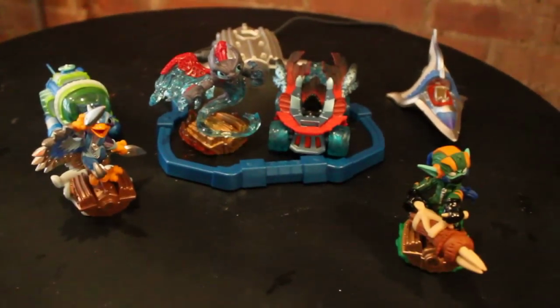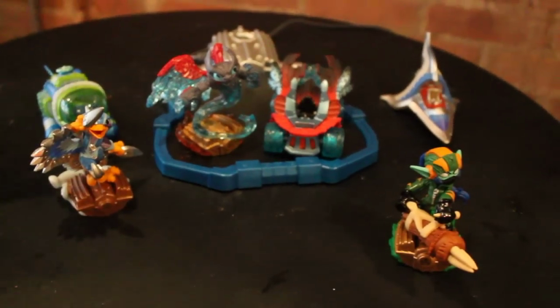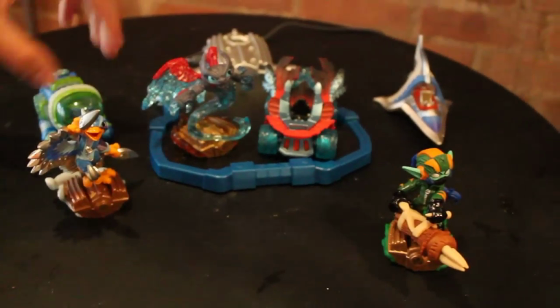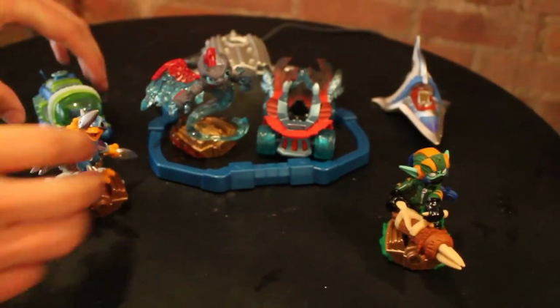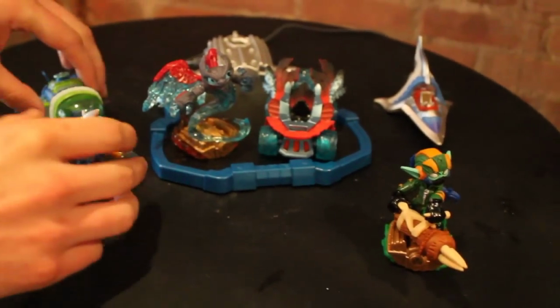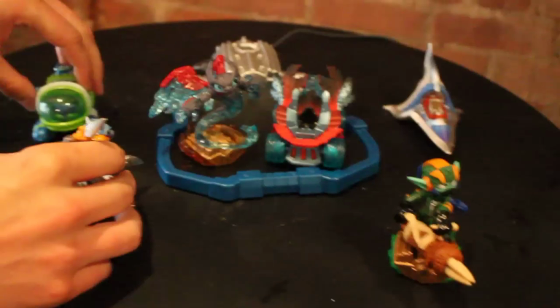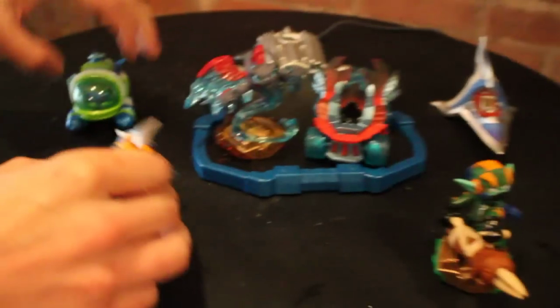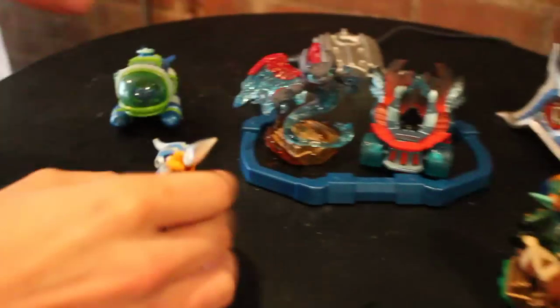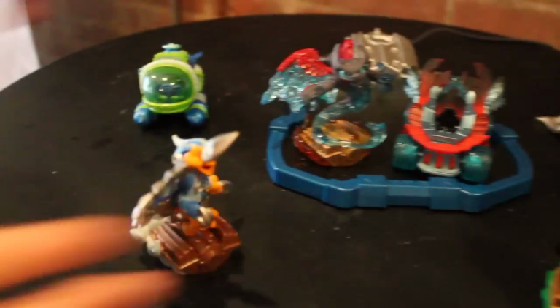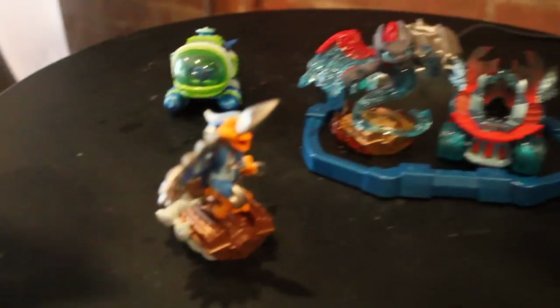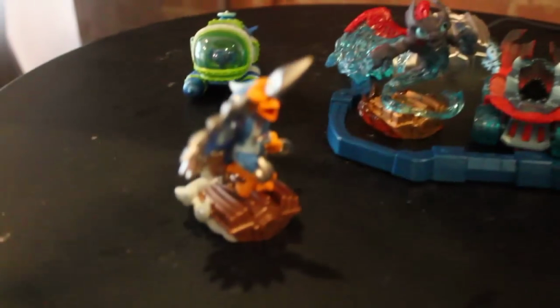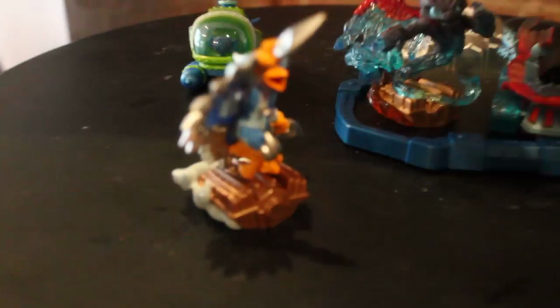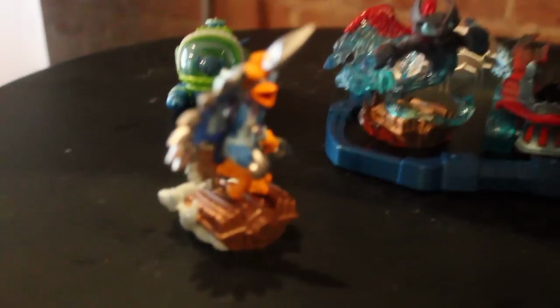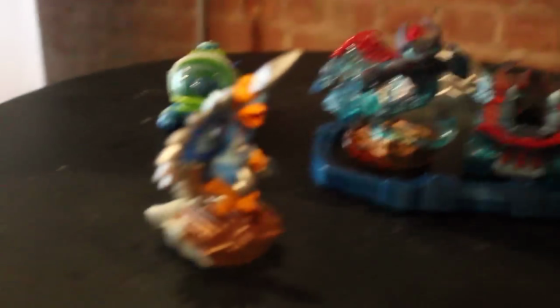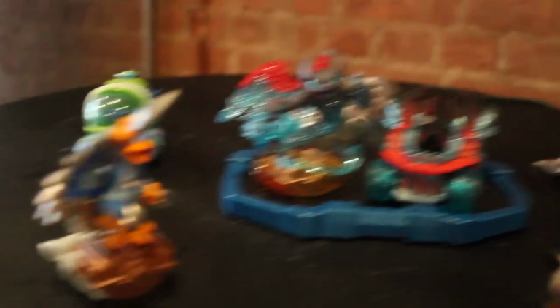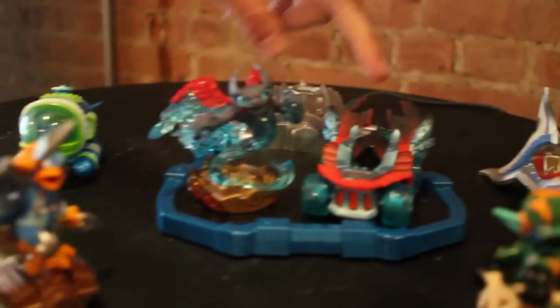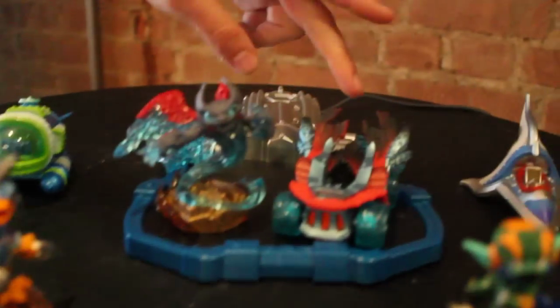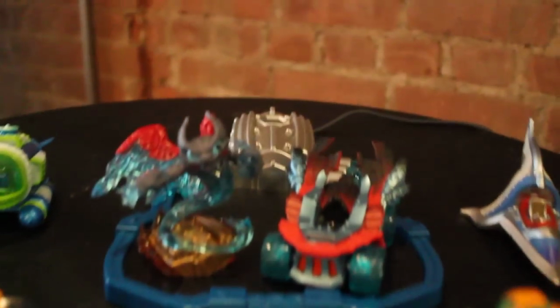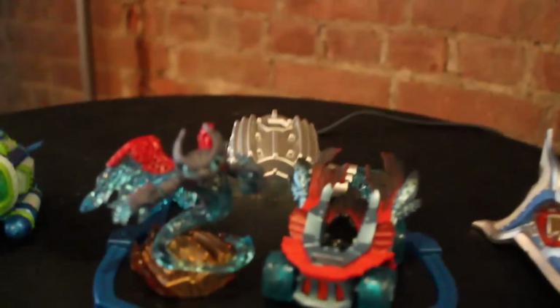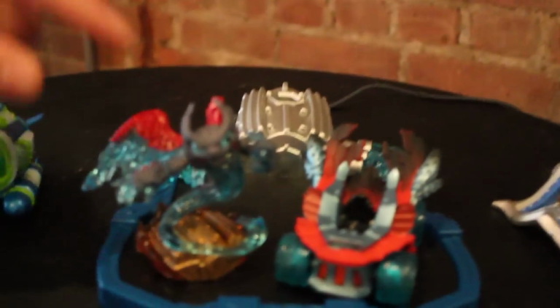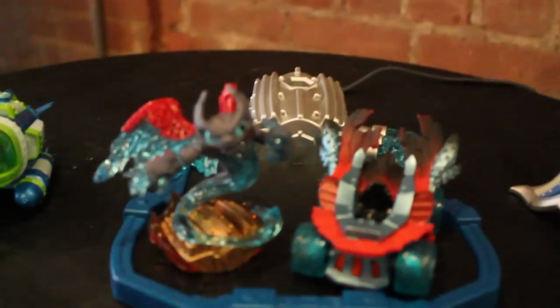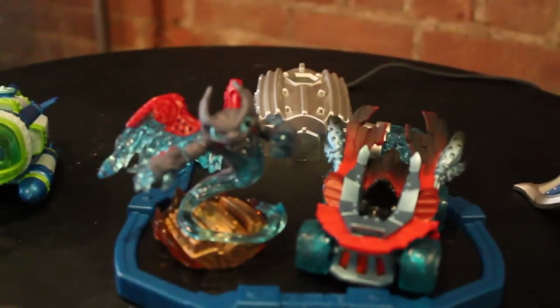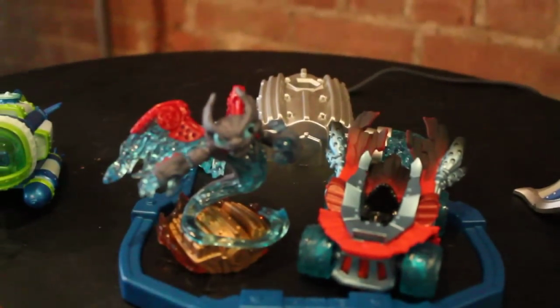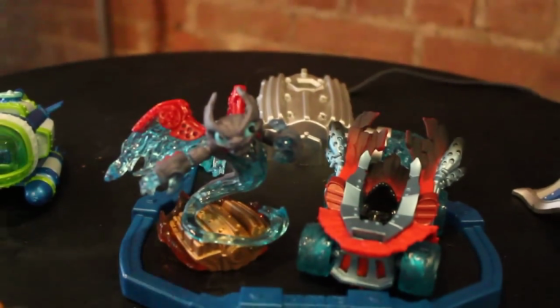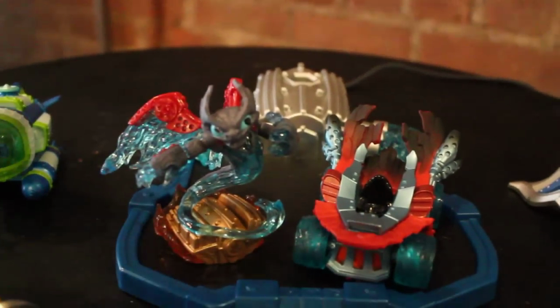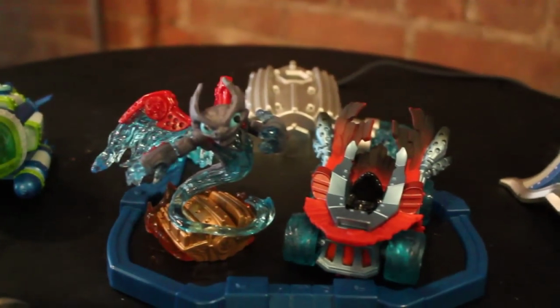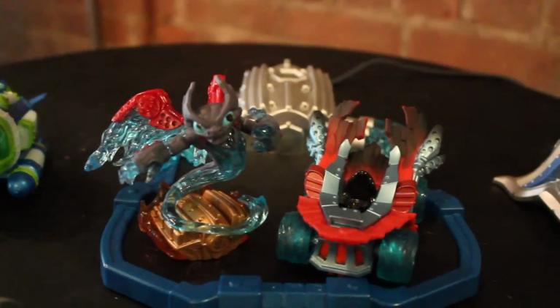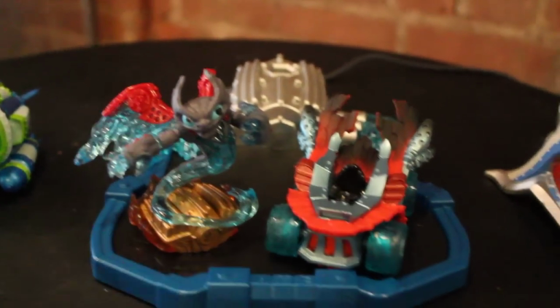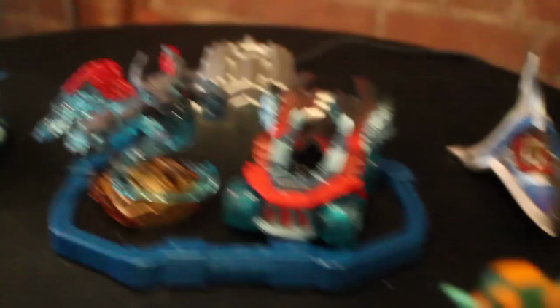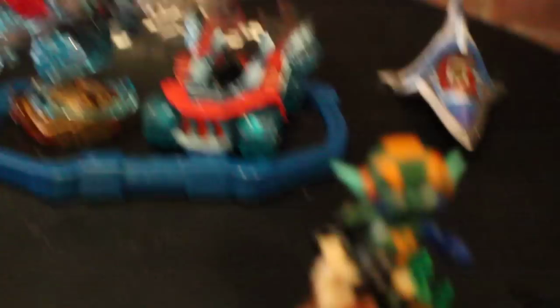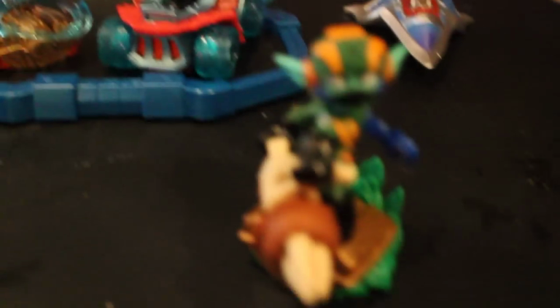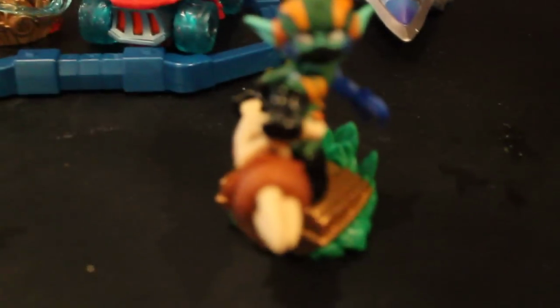Take a look here — we've got the three toys you'll get in the starter pack, which is Hot Streak, Spitfire, and Super Charger Stealth.